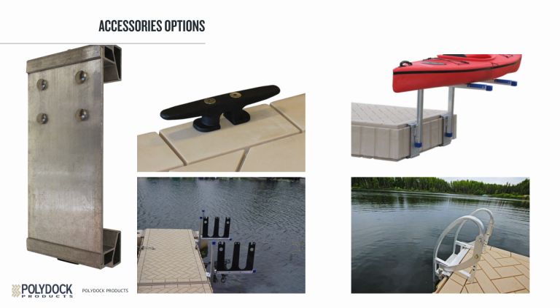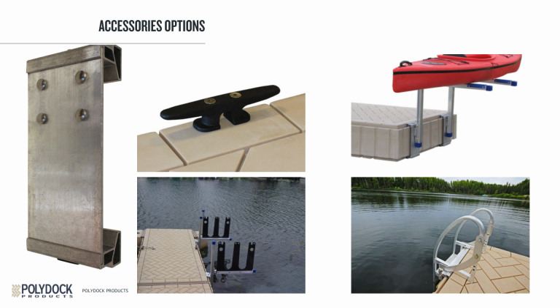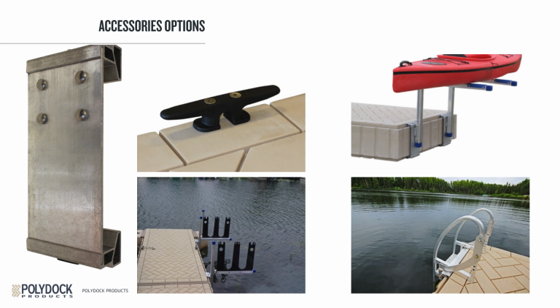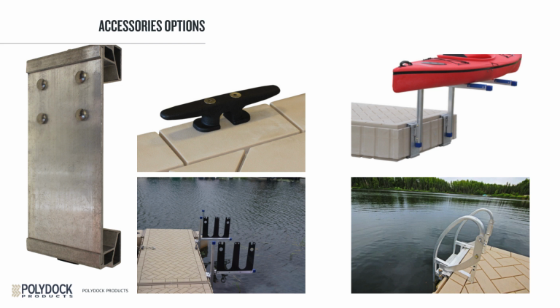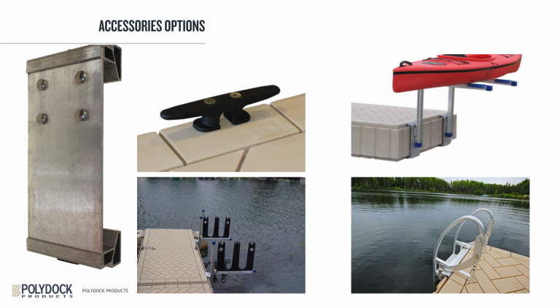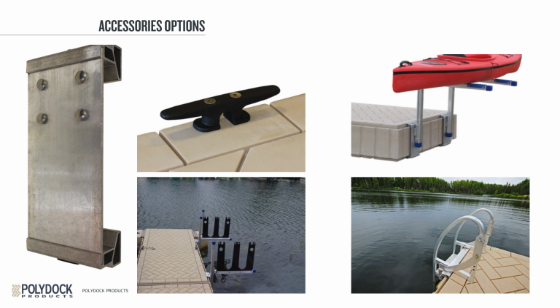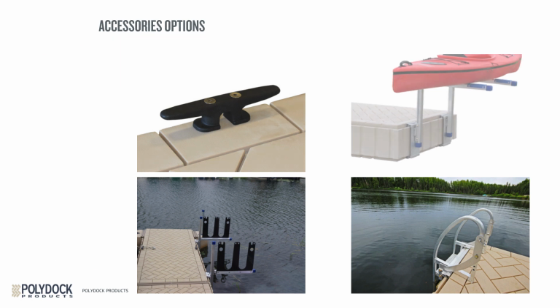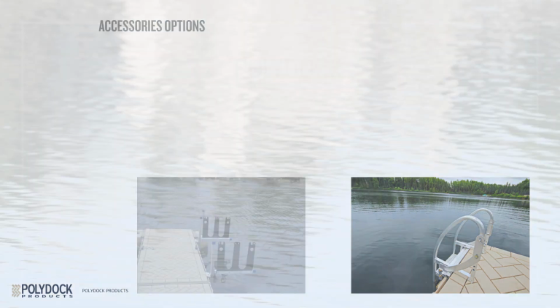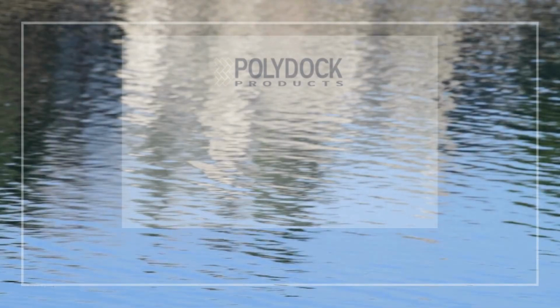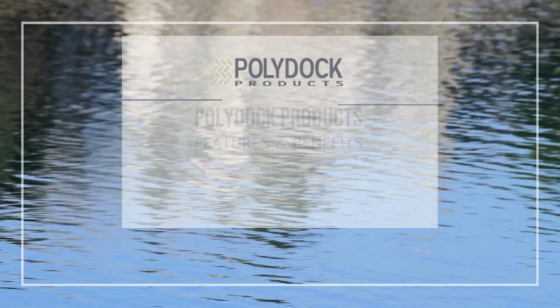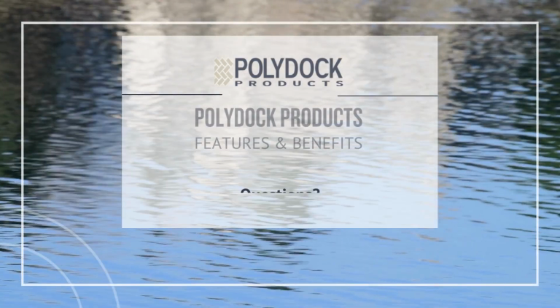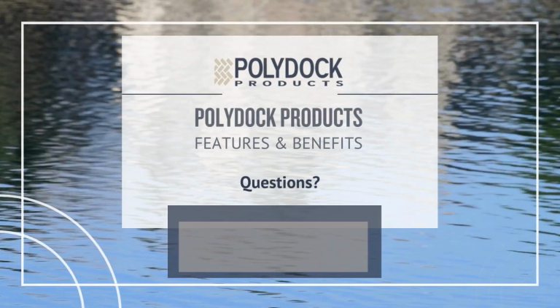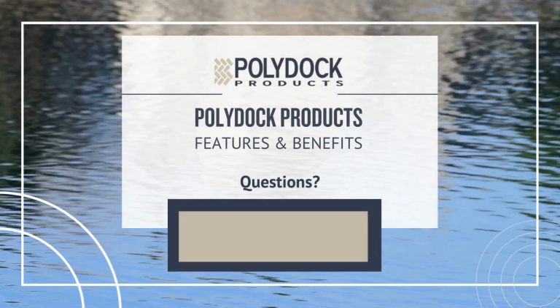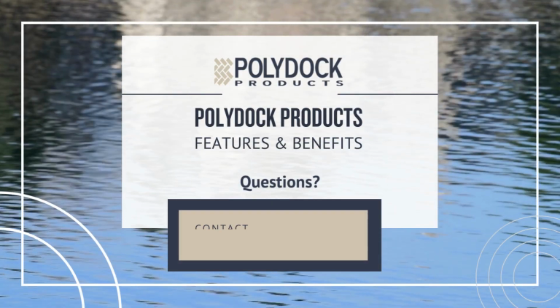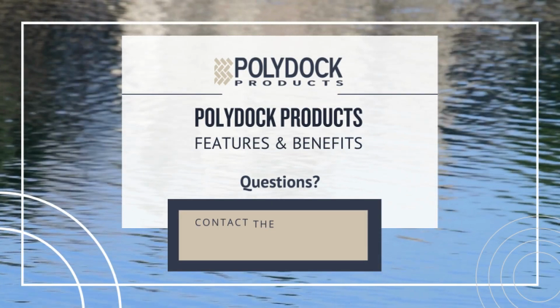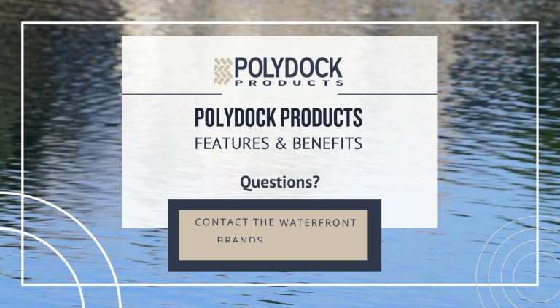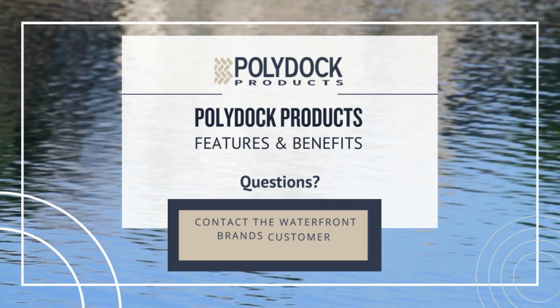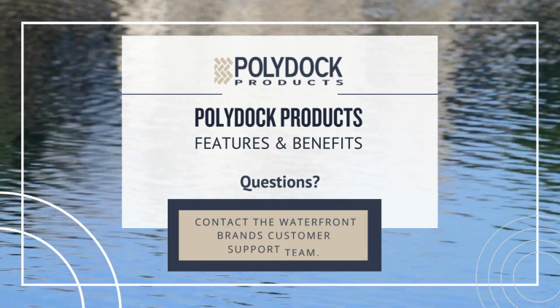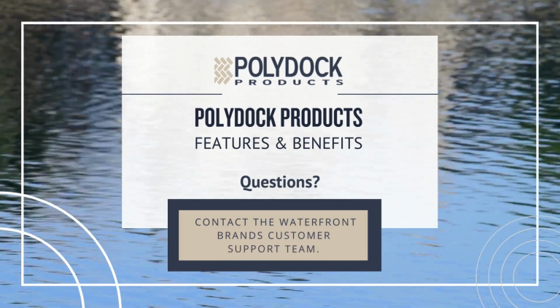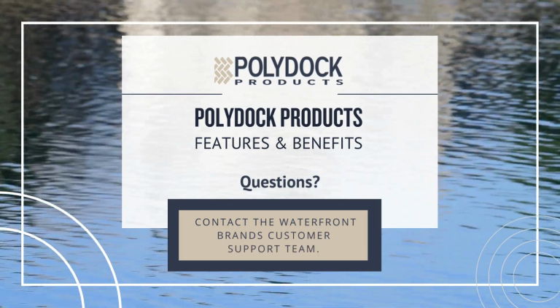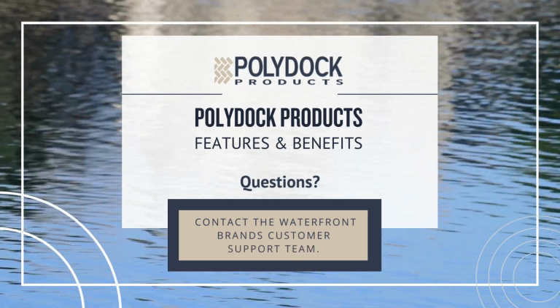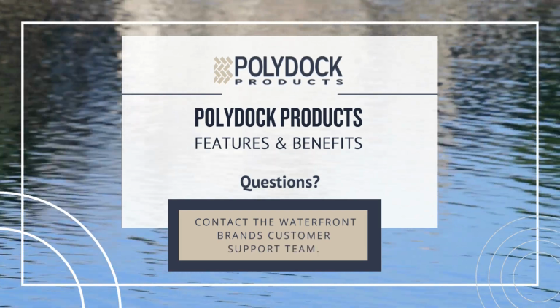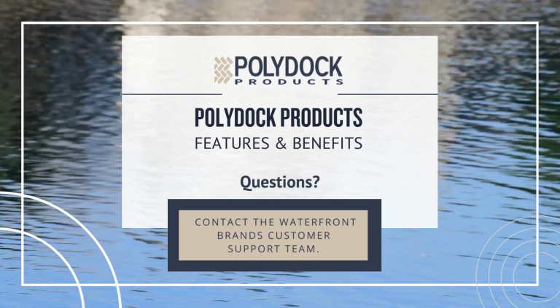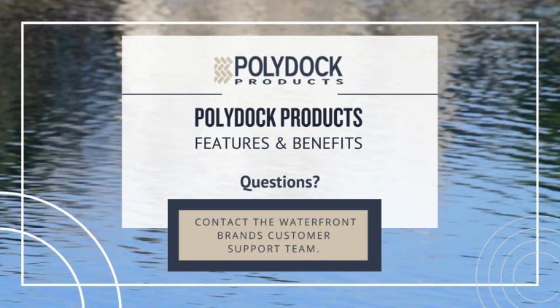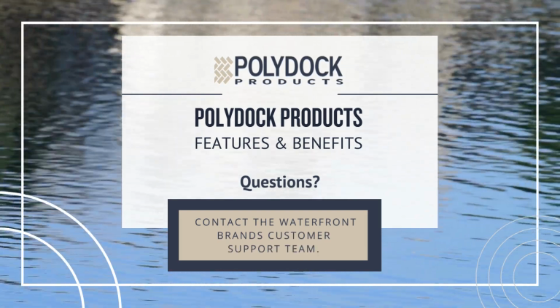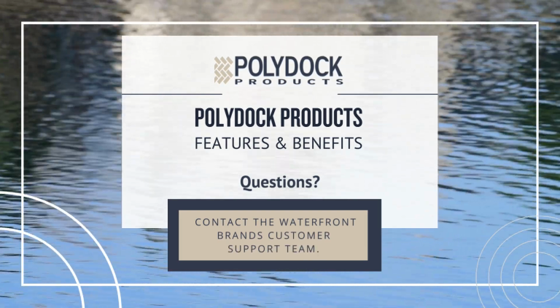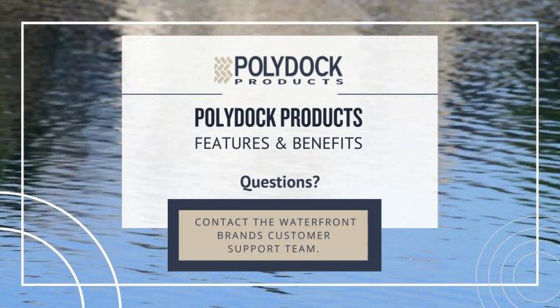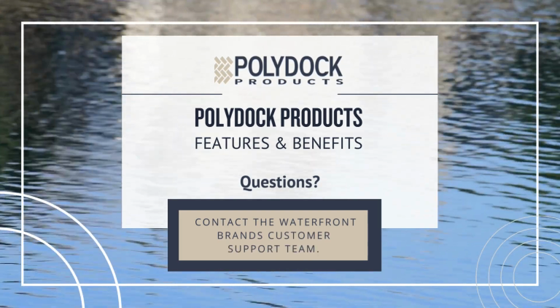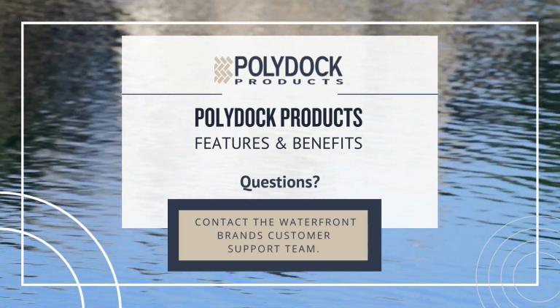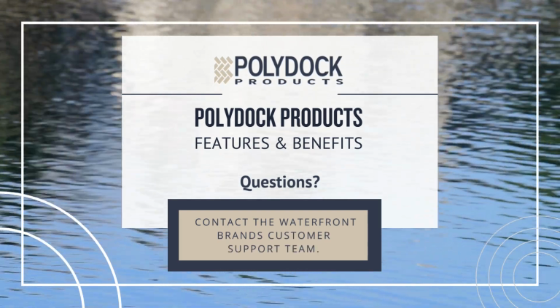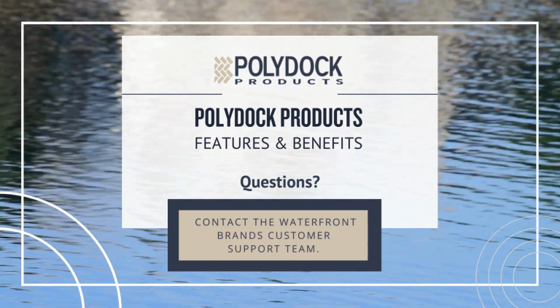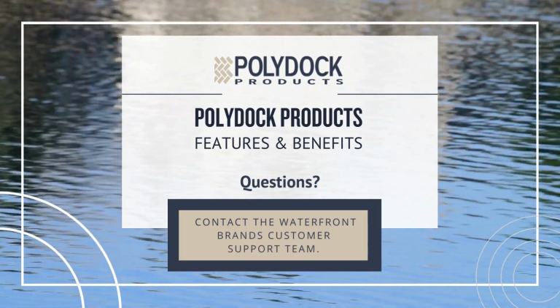Thanks so much for watching our PolyDoc Features and Benefits Training Session. If you have any questions or comments, please contact the Waterfront Brands Customer Support Team.